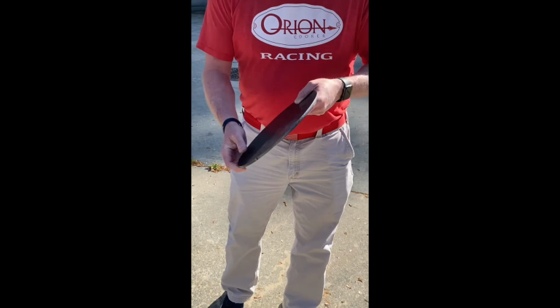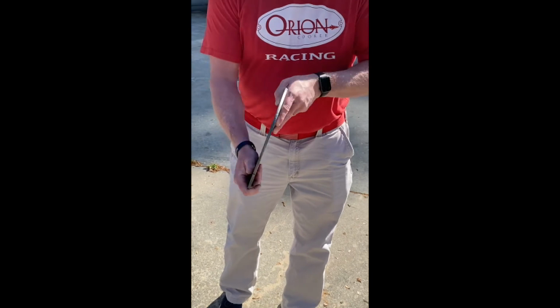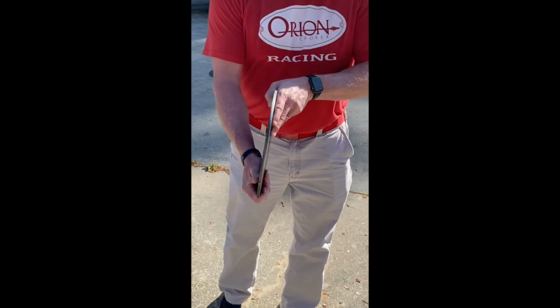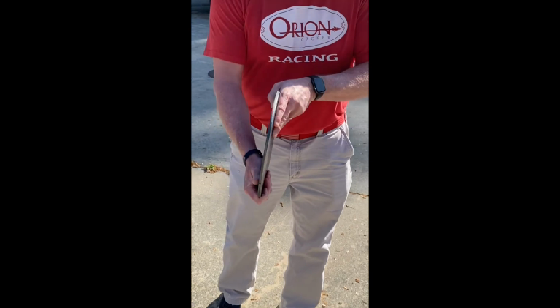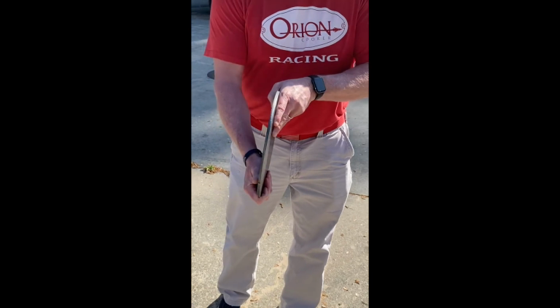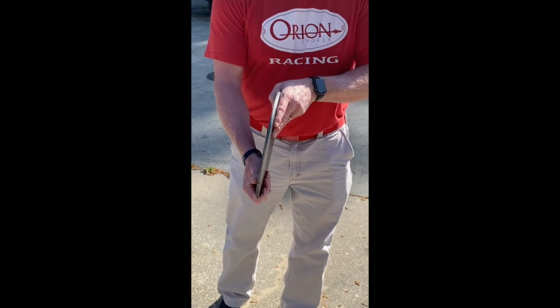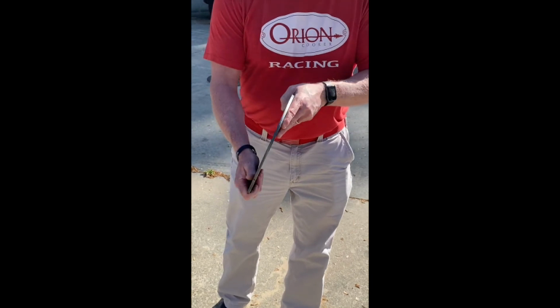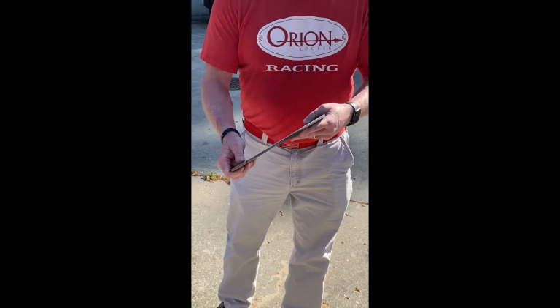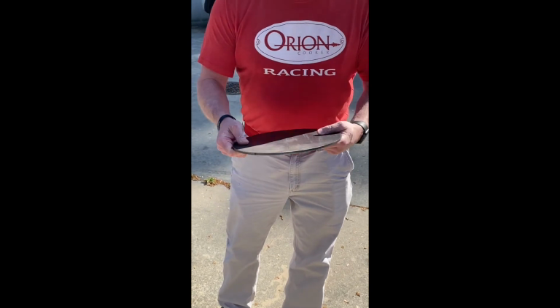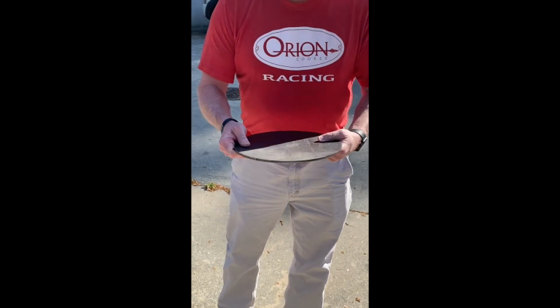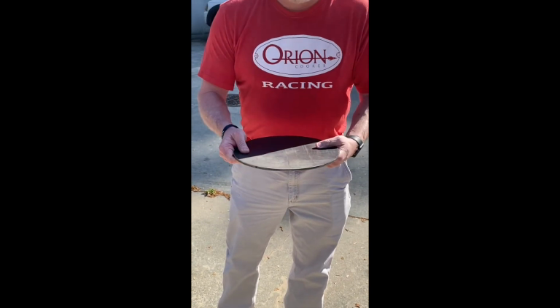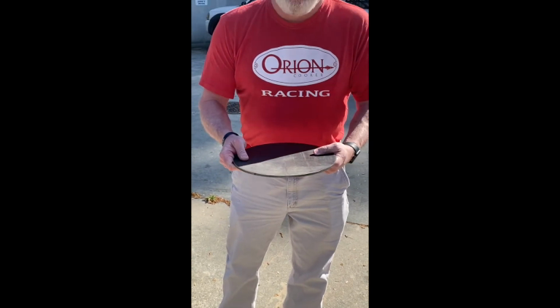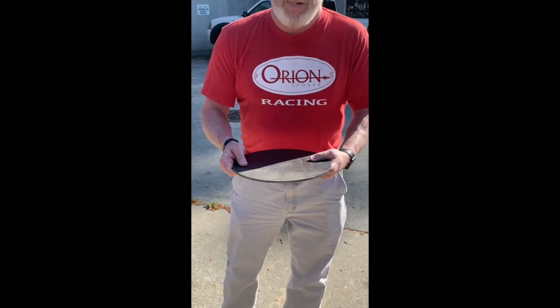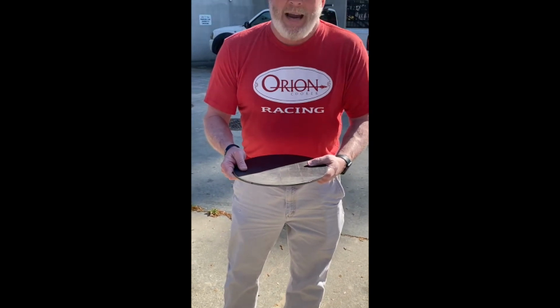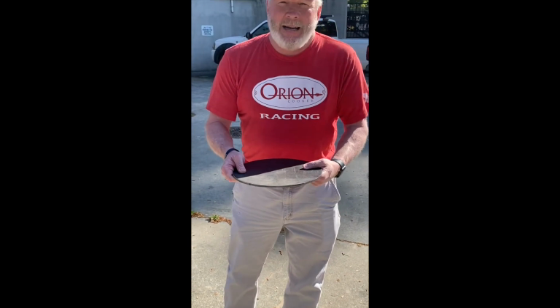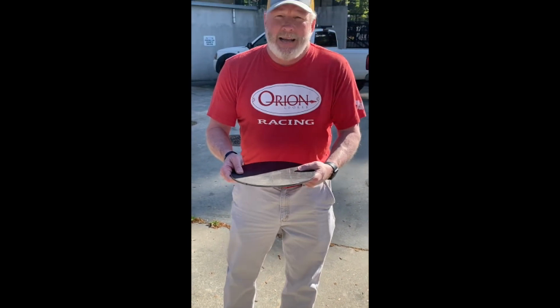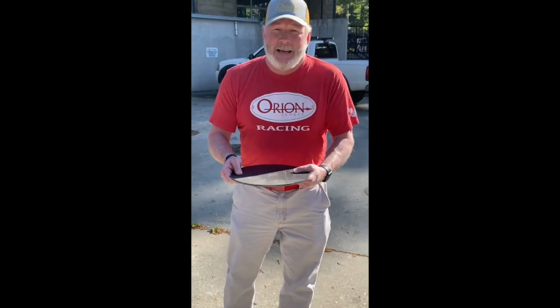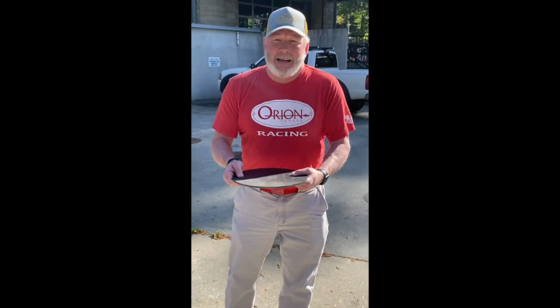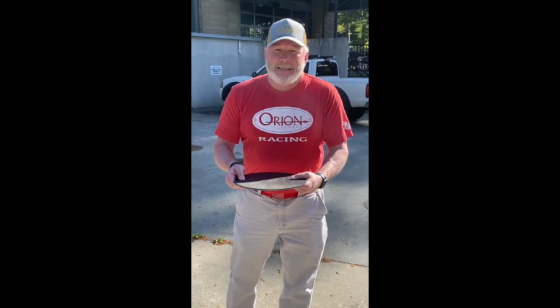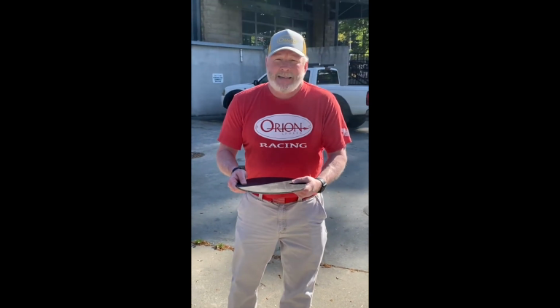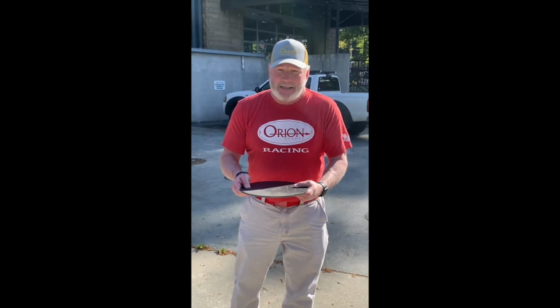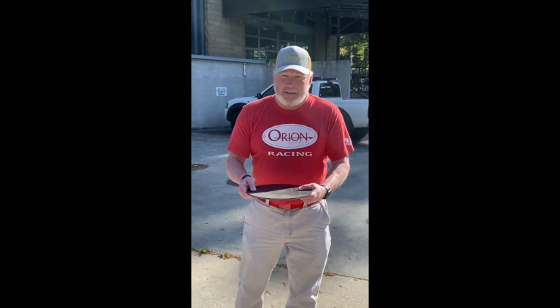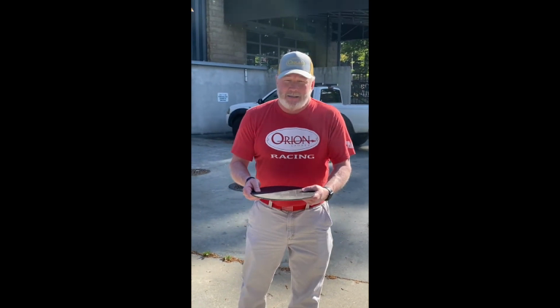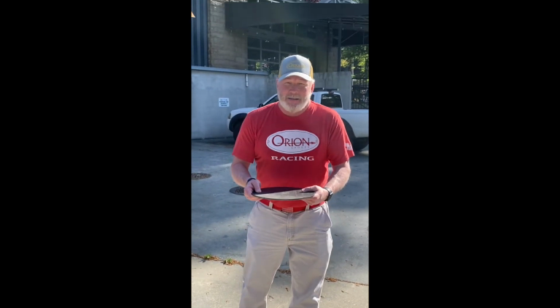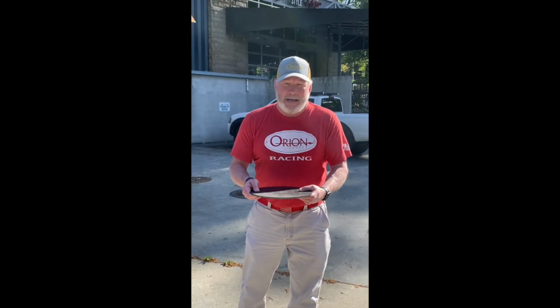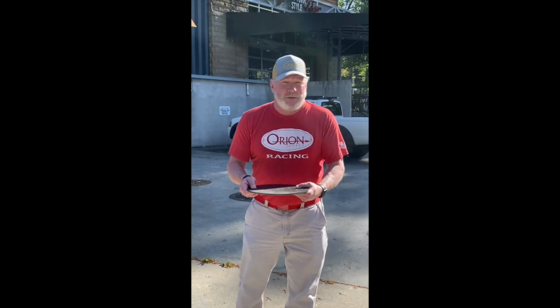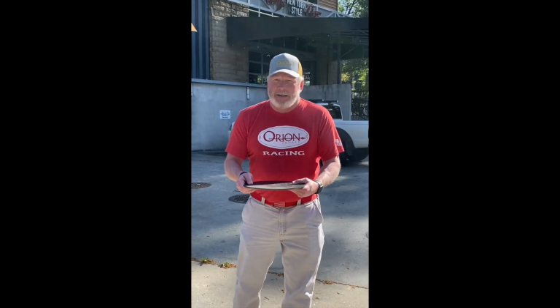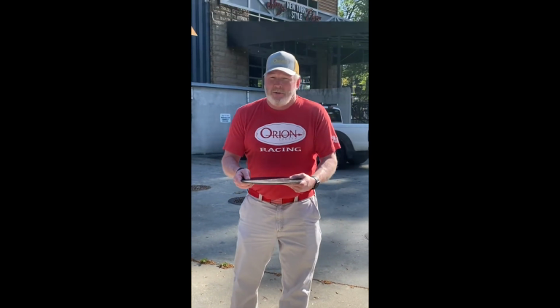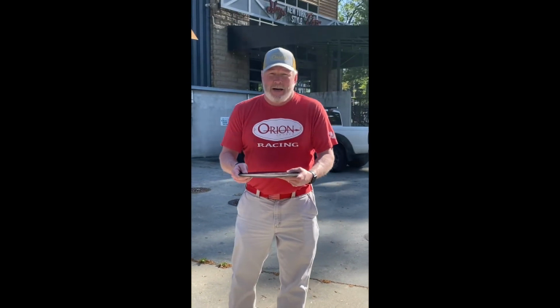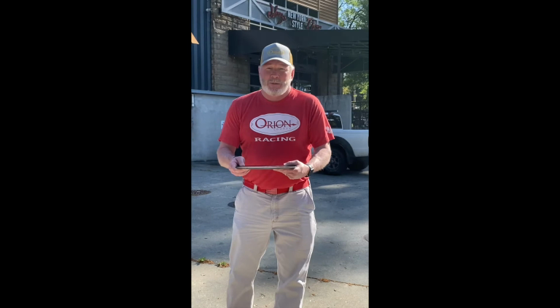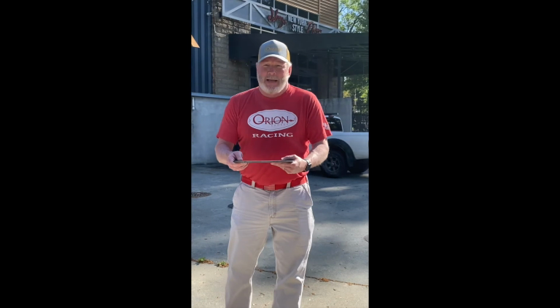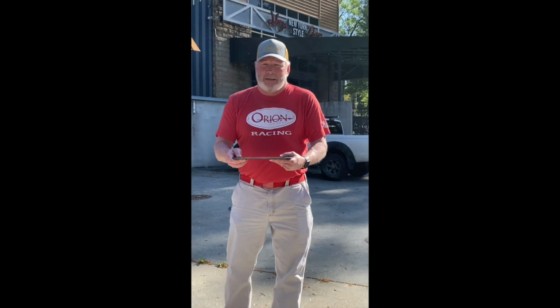Look at how thick that is. Made in Texas. That's right, don't mess with Texas.